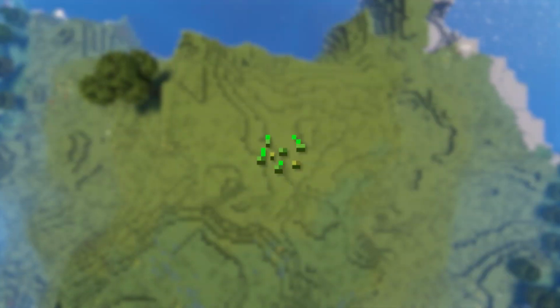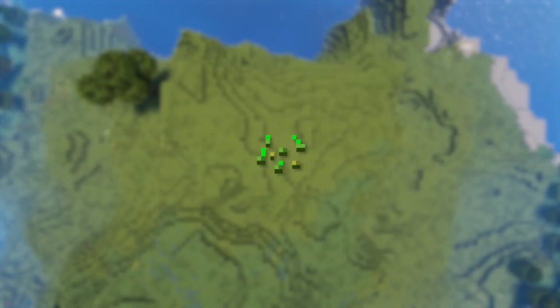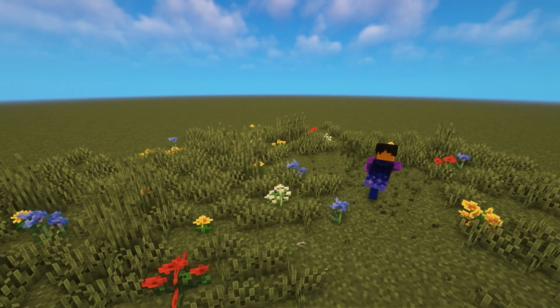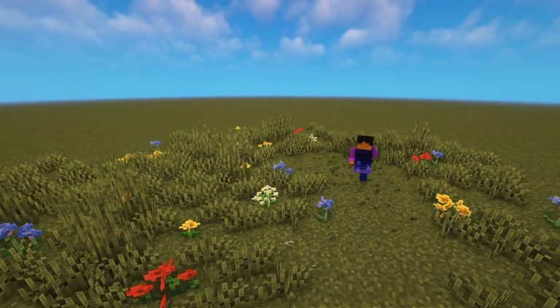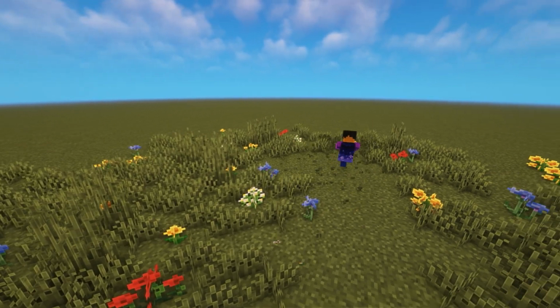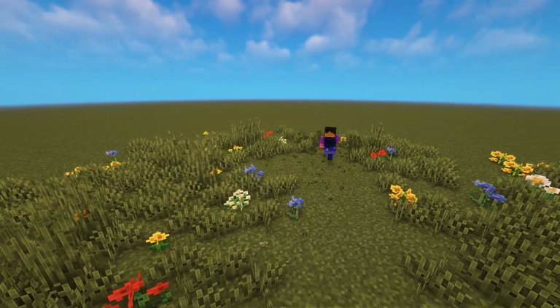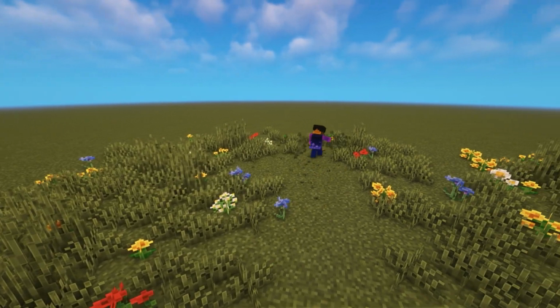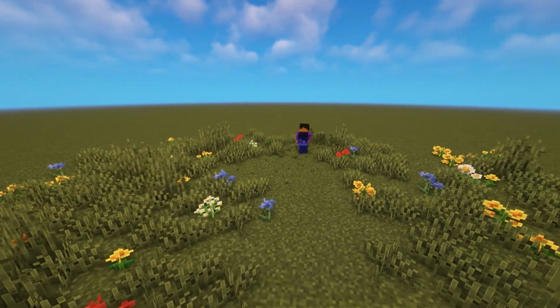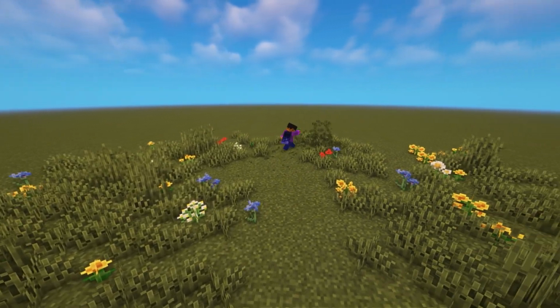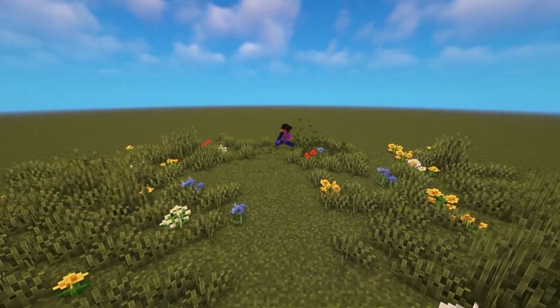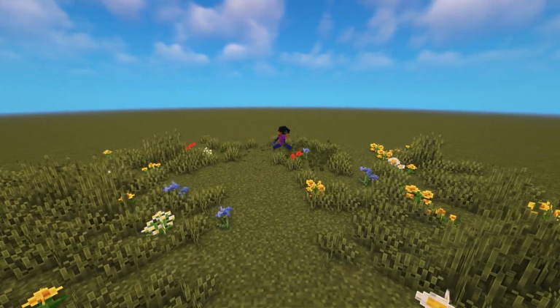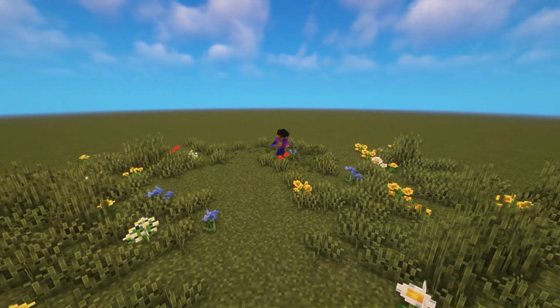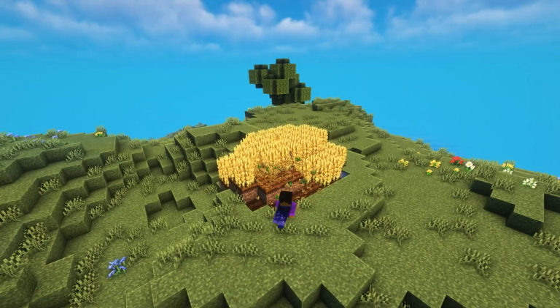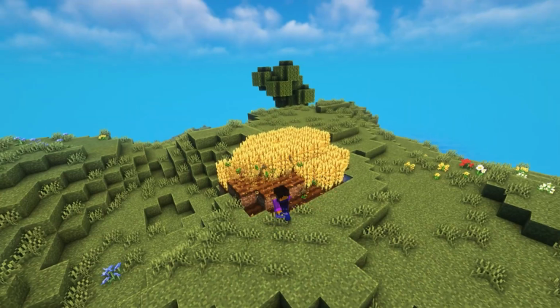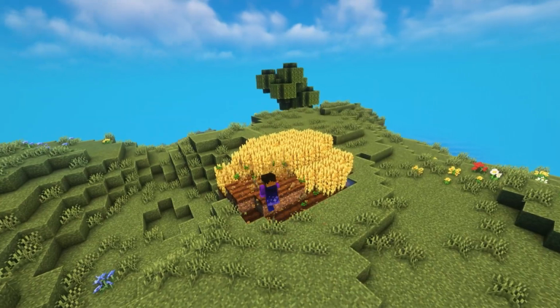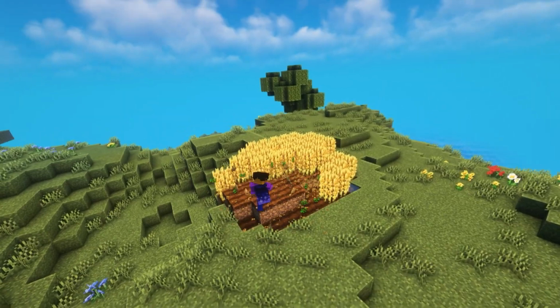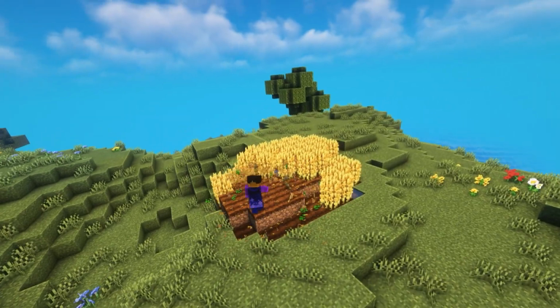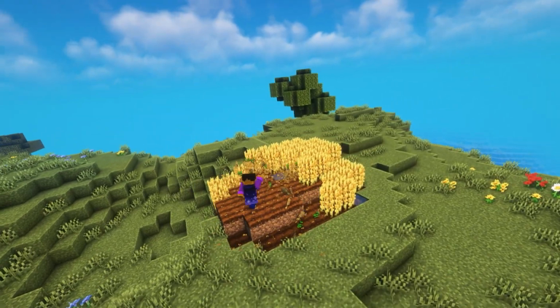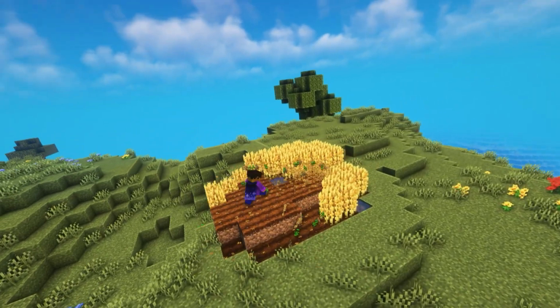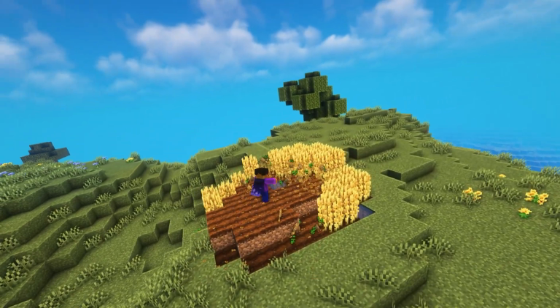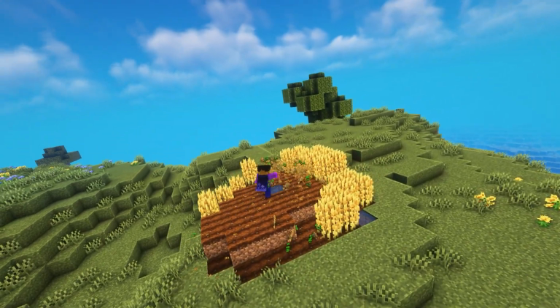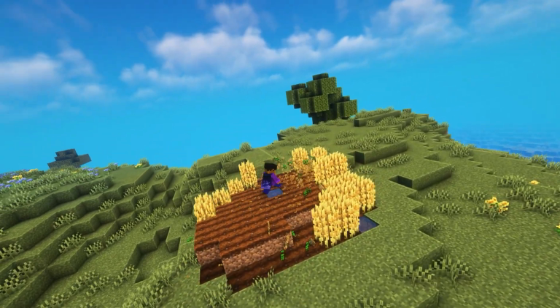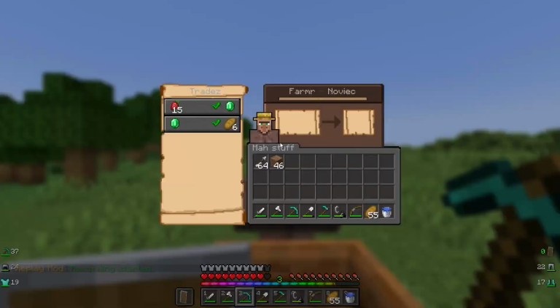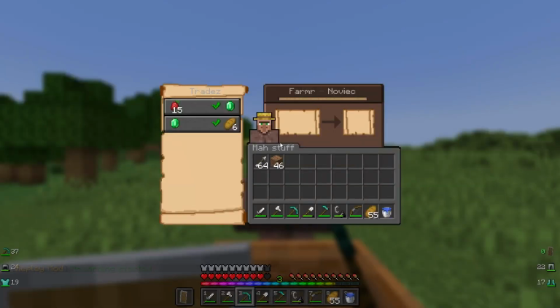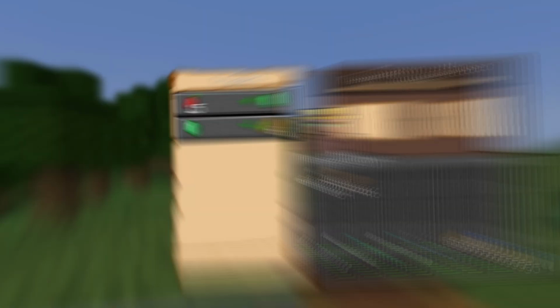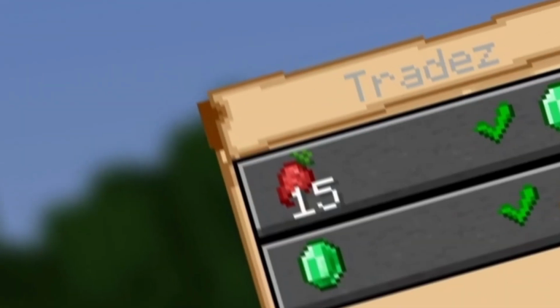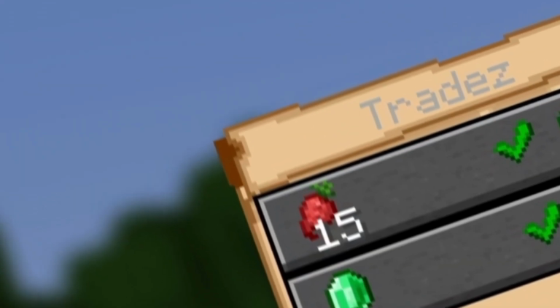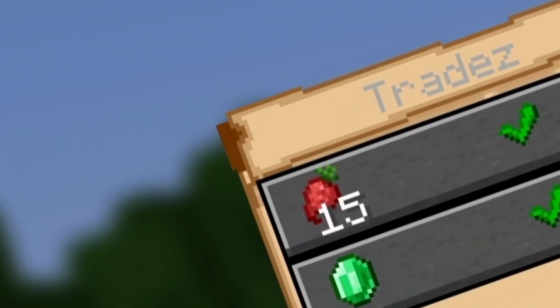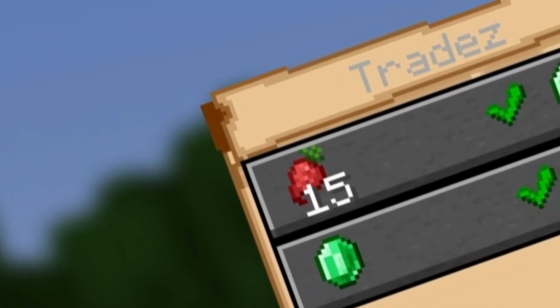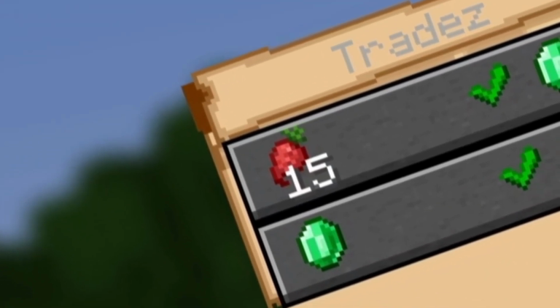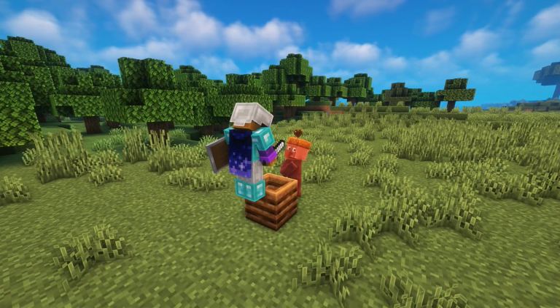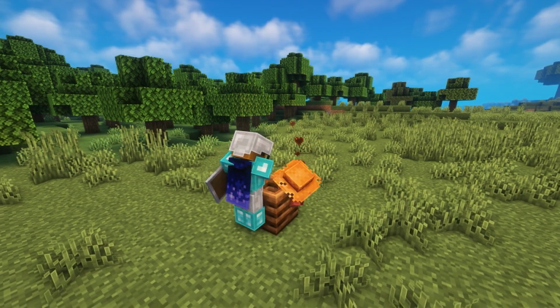Seeds. Seeds can be obtained by breaking tall grass or by harvesting fully grown crops. You can also trade with villagers to get seeds.